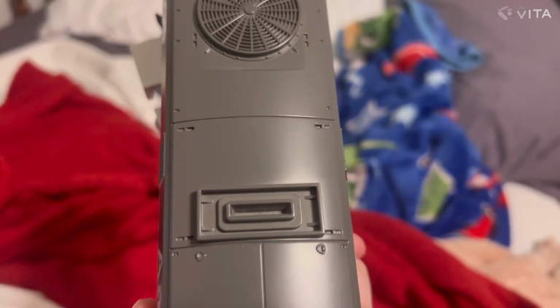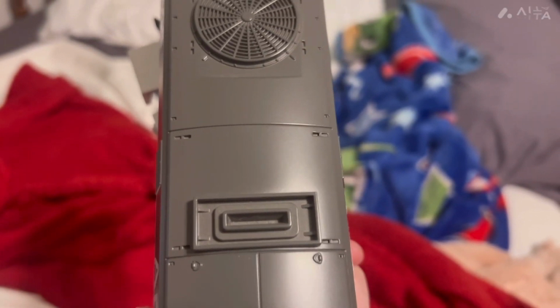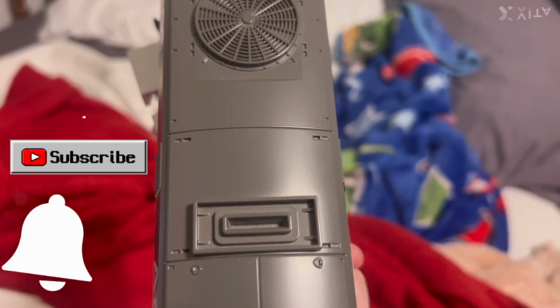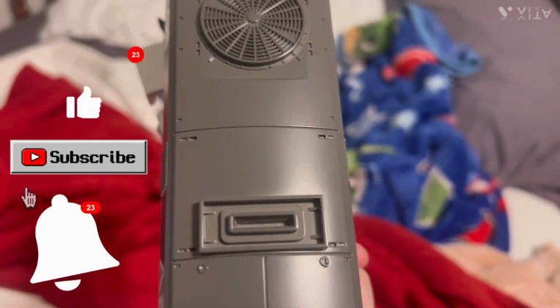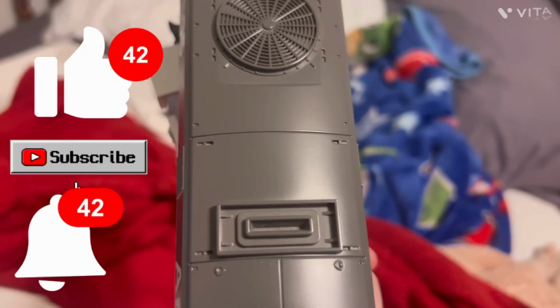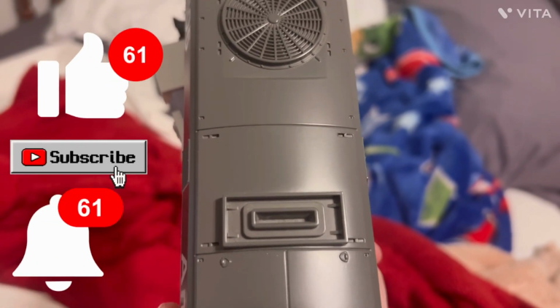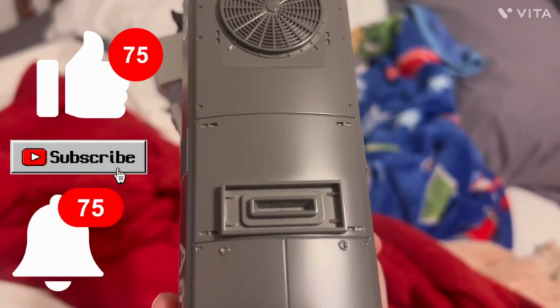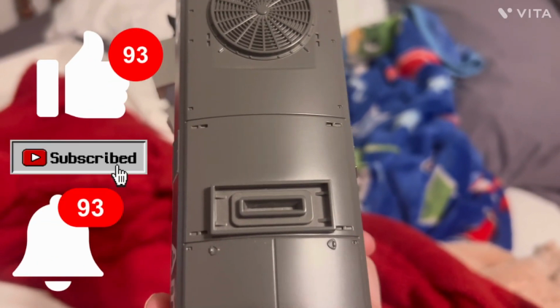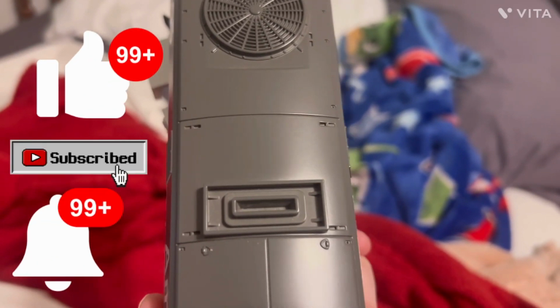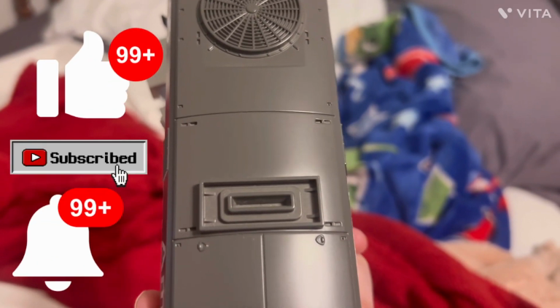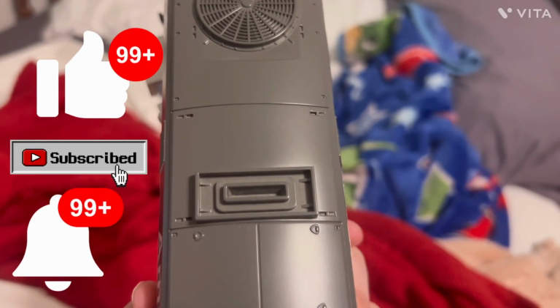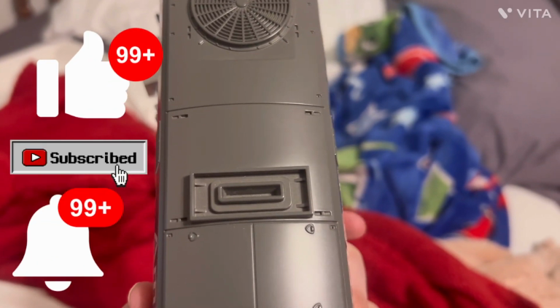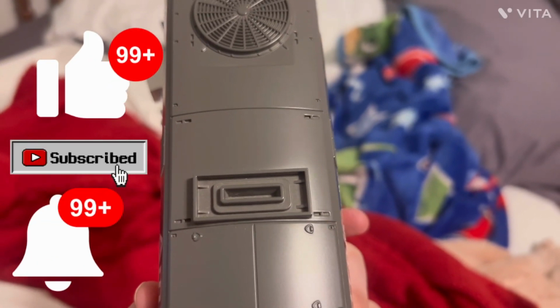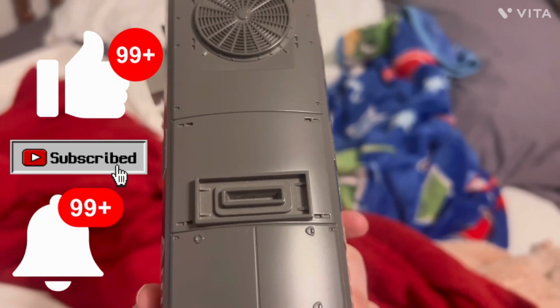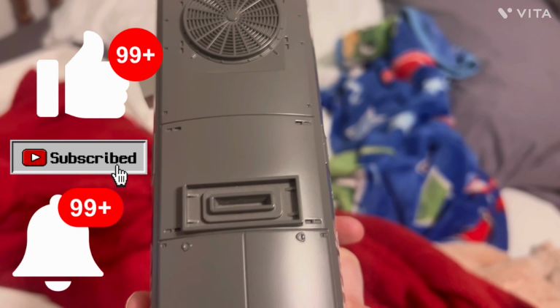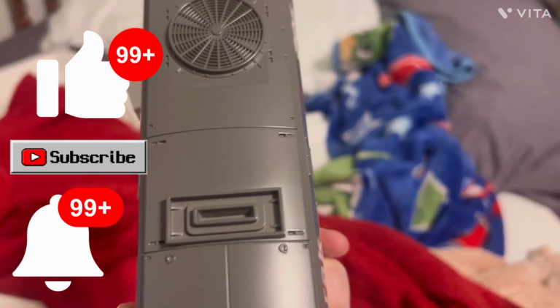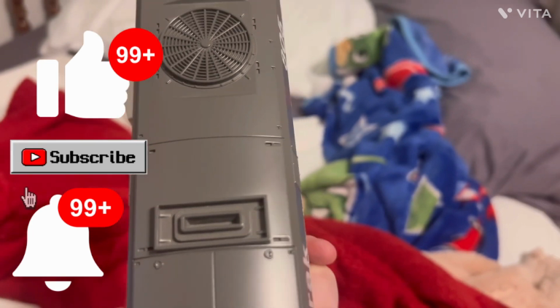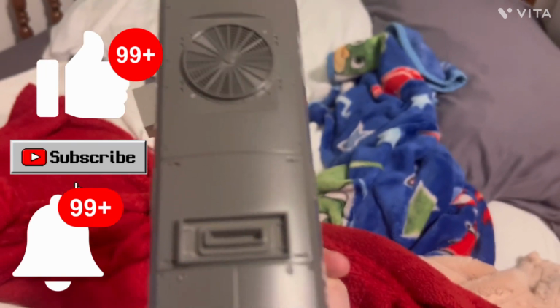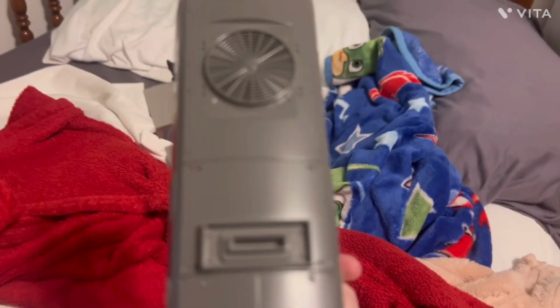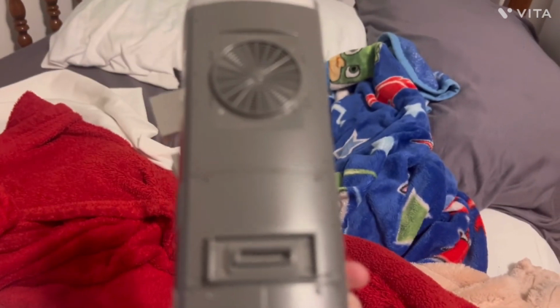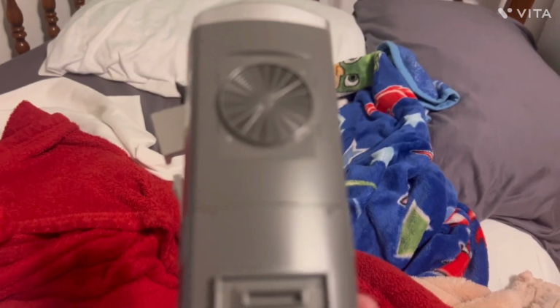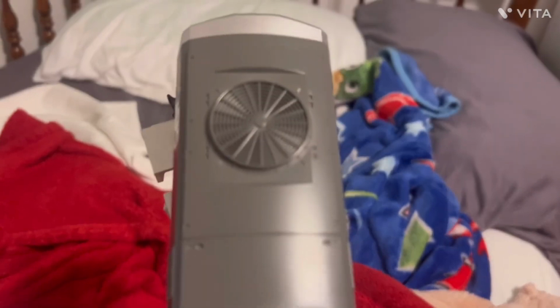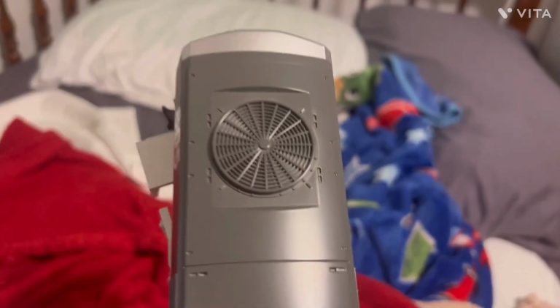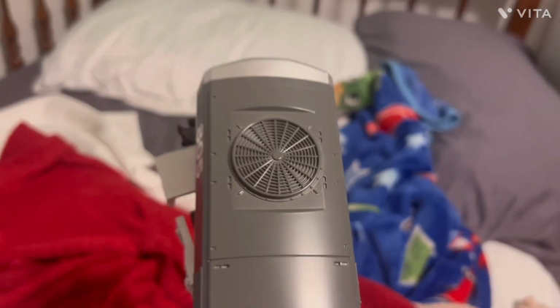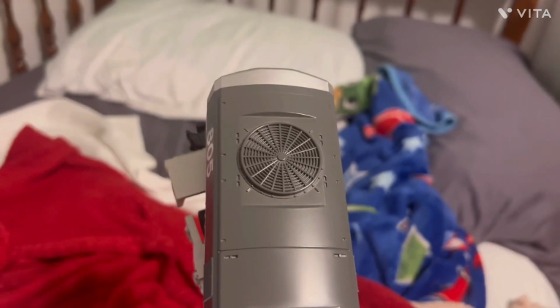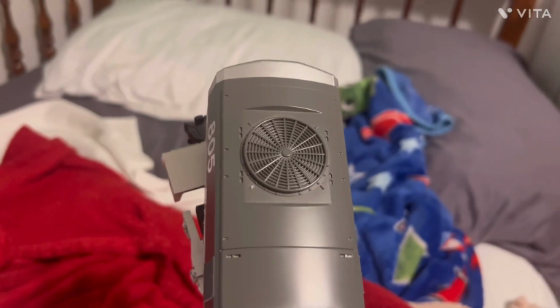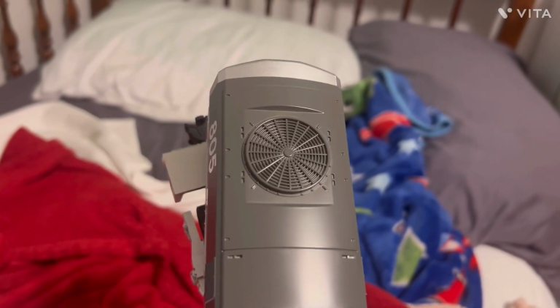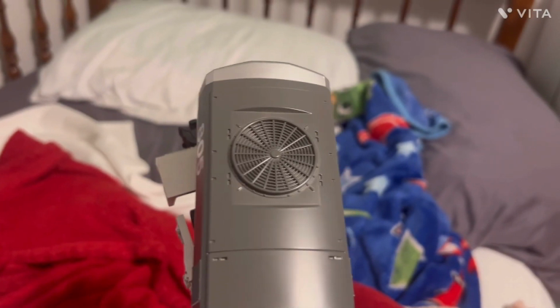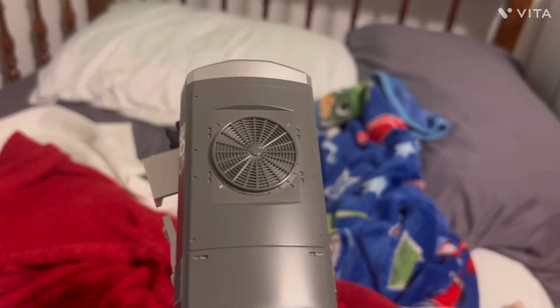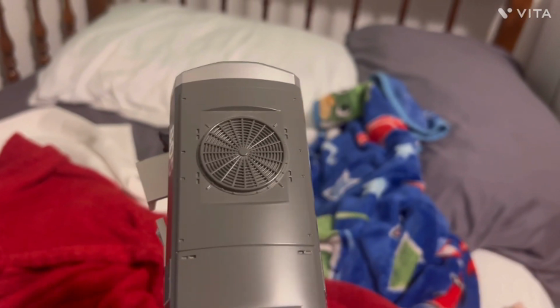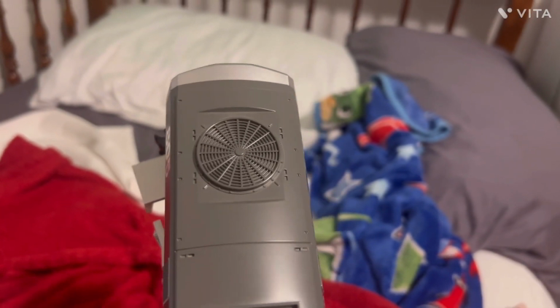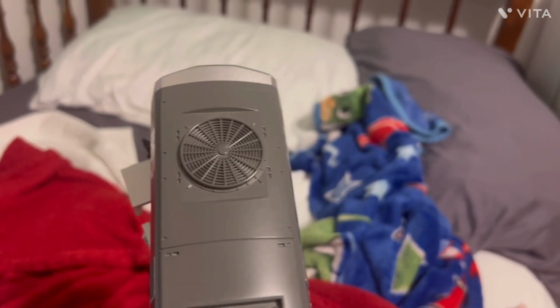The other side looks cute. We have a fan driving the smoke unit for the smoke stack. It's not available though, bruh. Oh well. And we have a fan here.